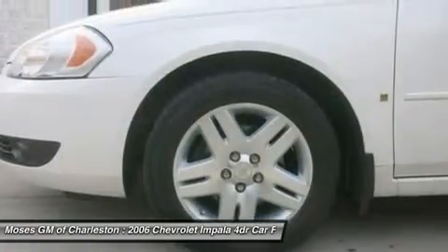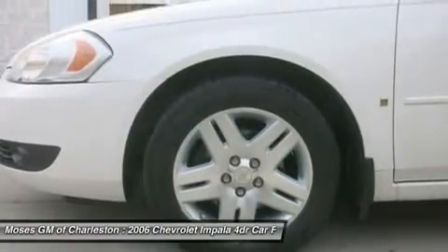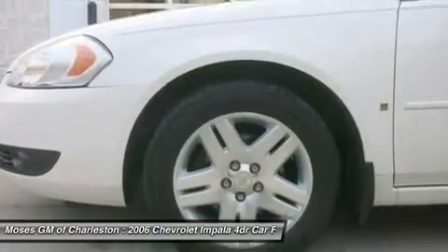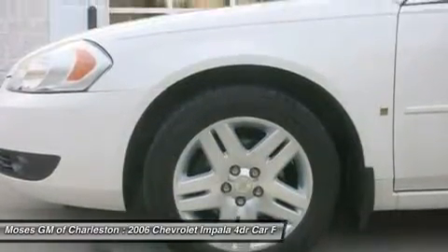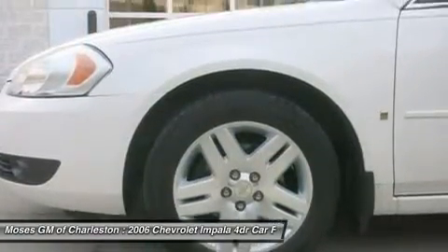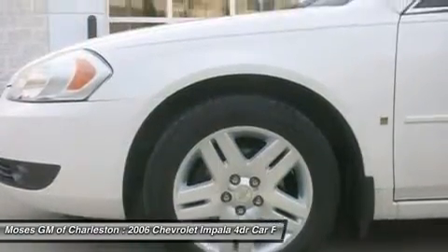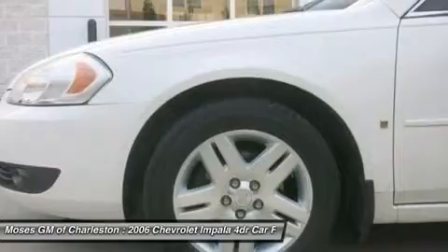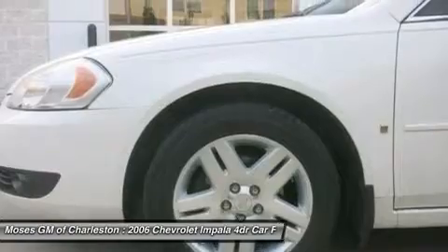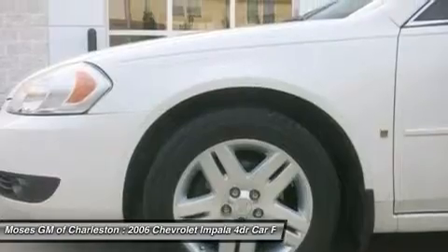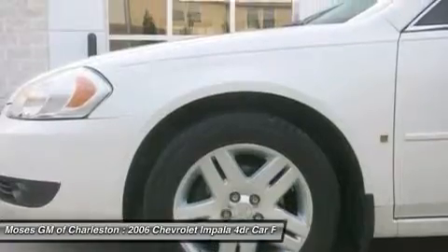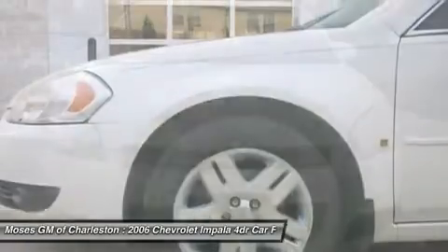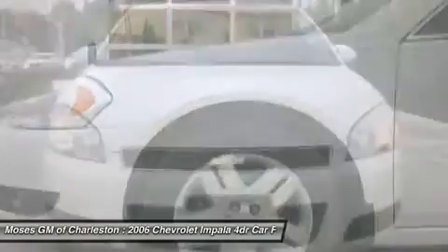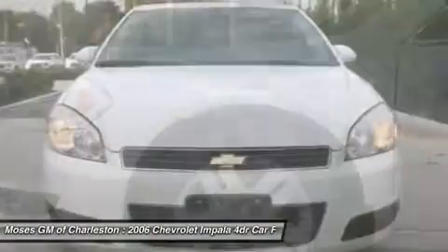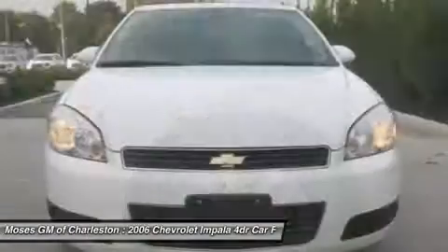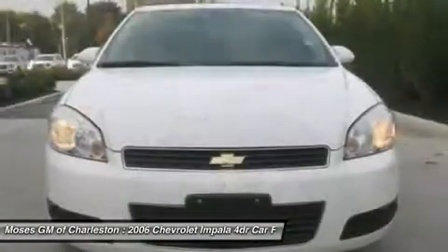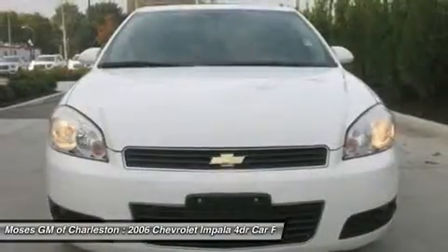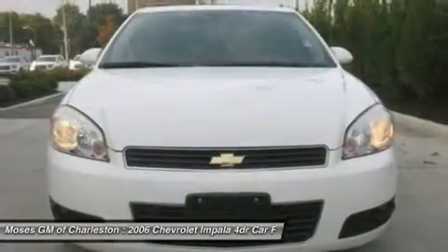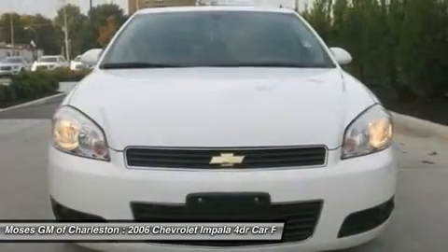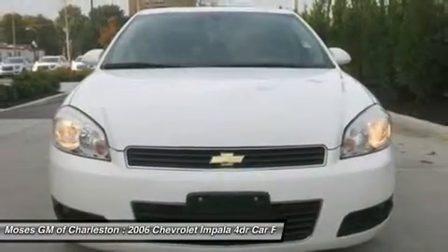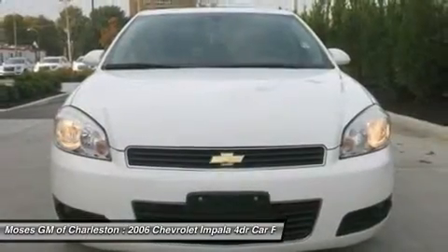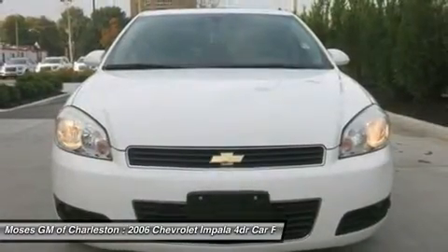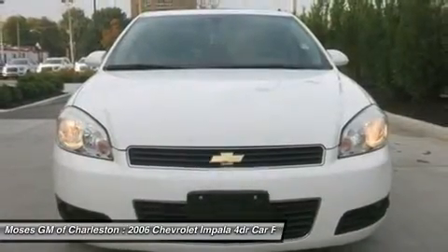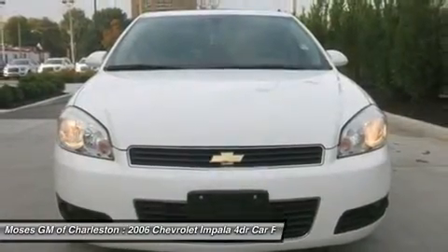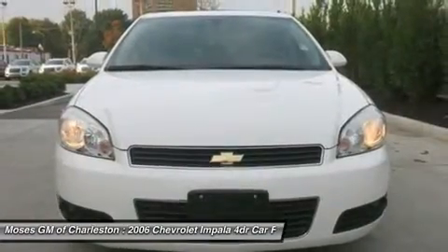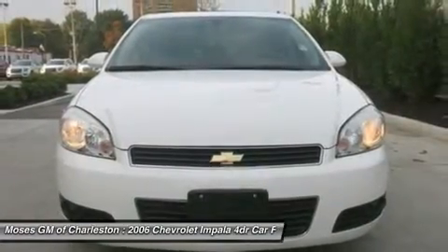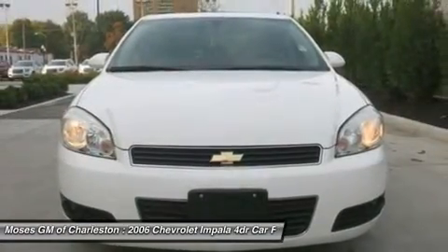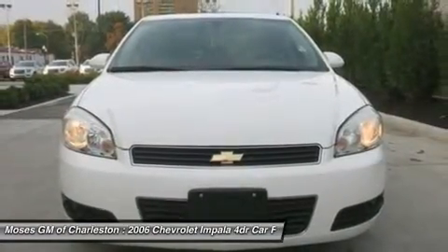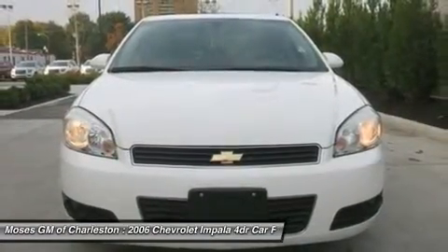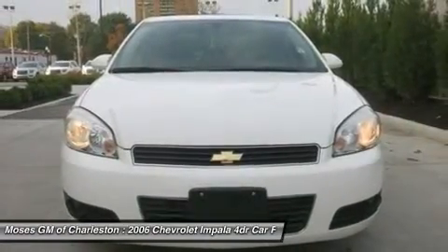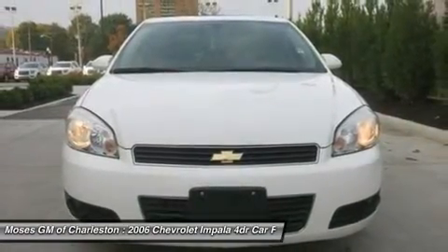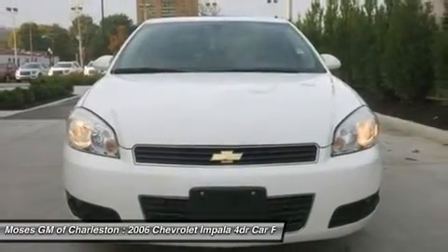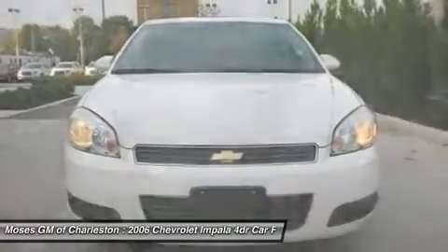New Car Test Drive praised it as among the top 10 best-selling cars in the US.